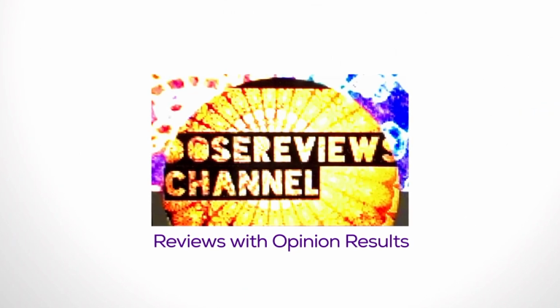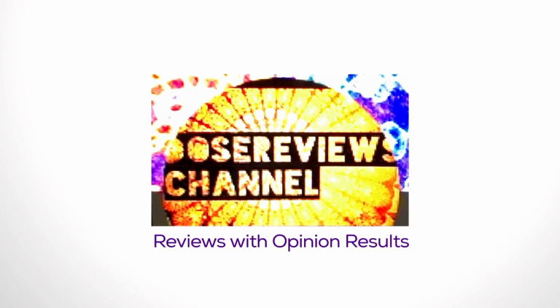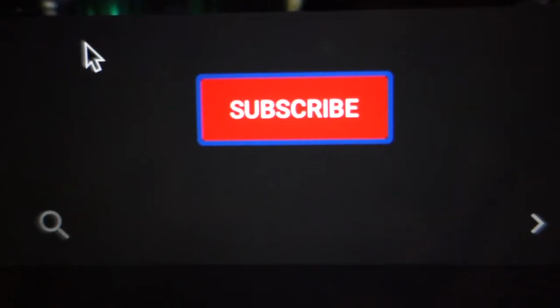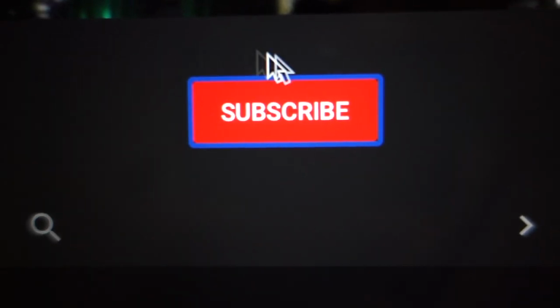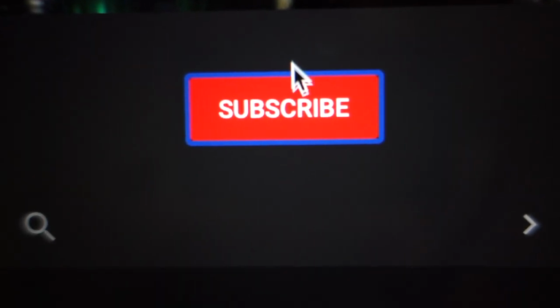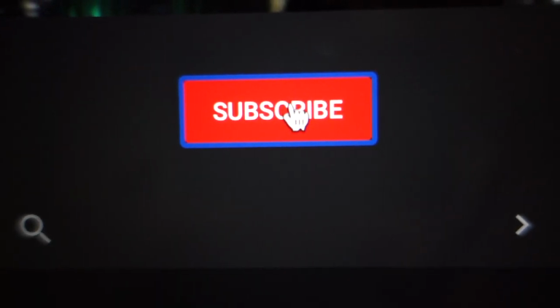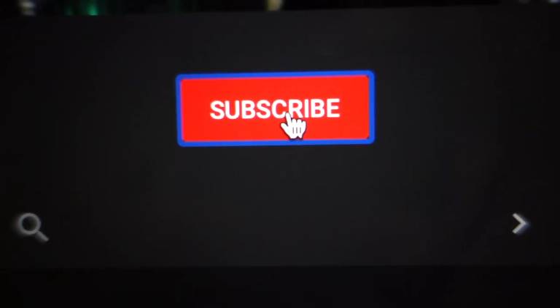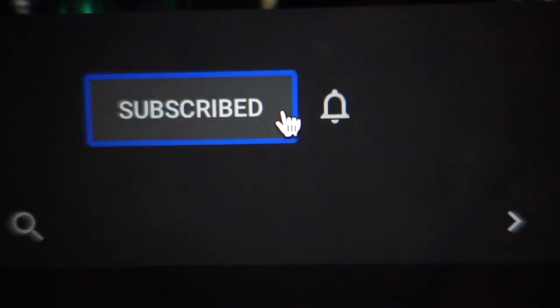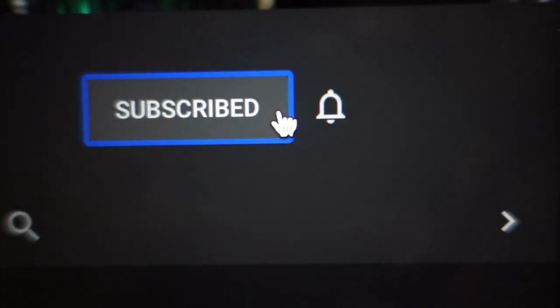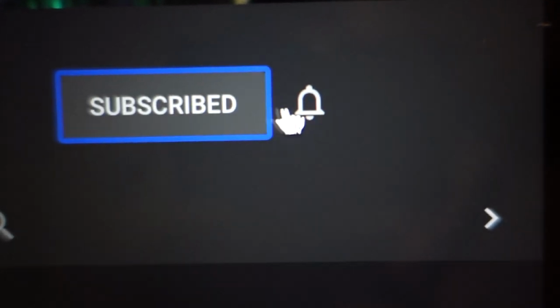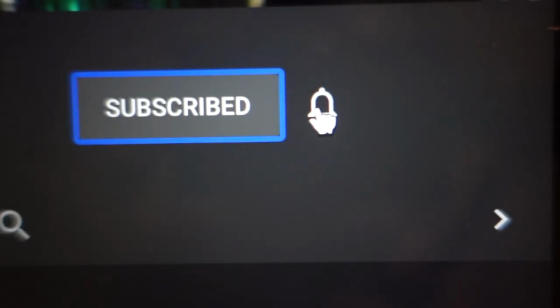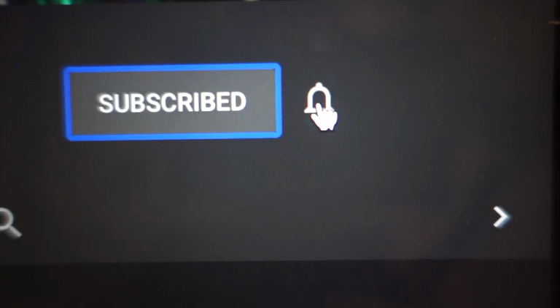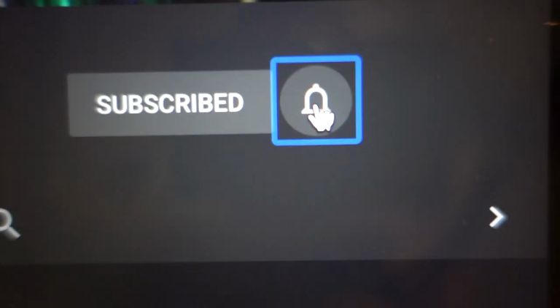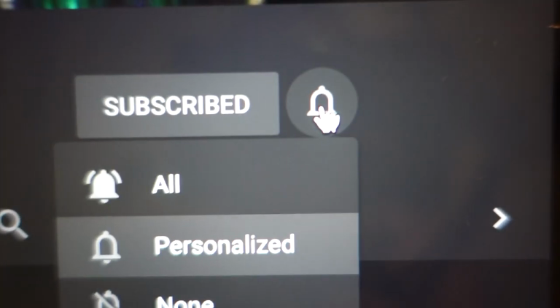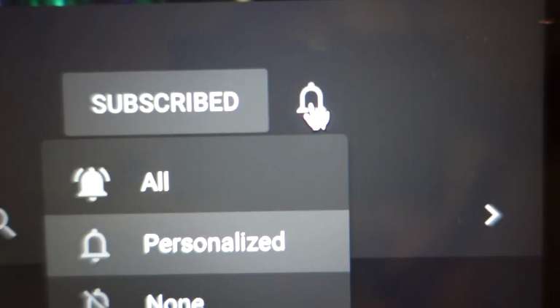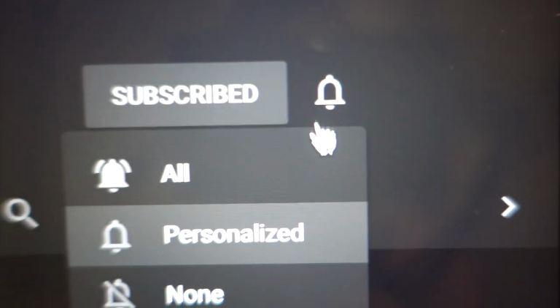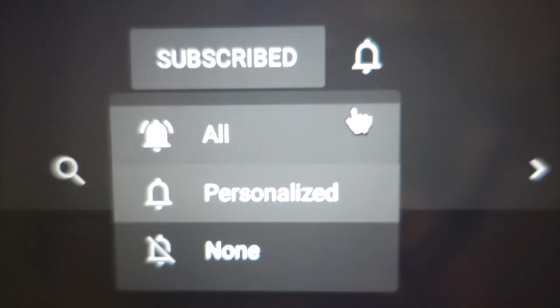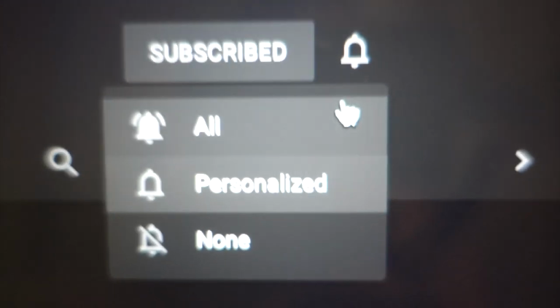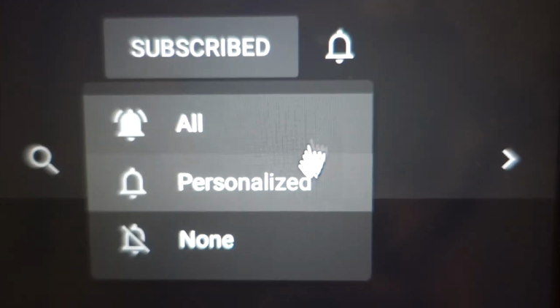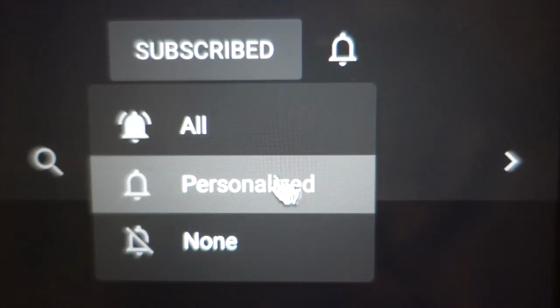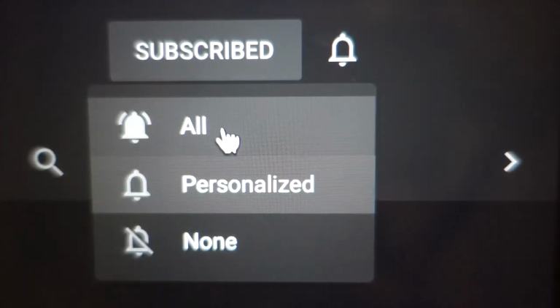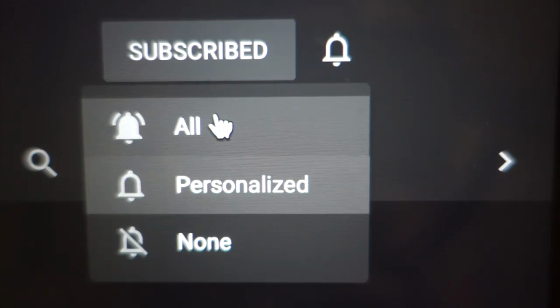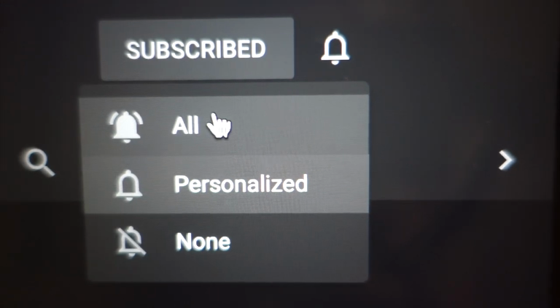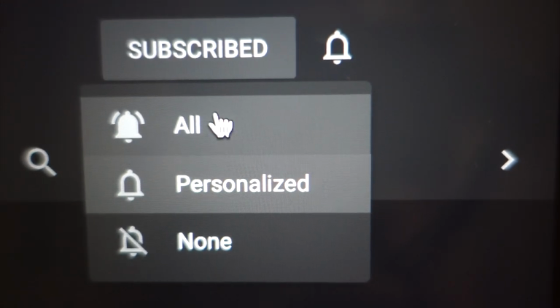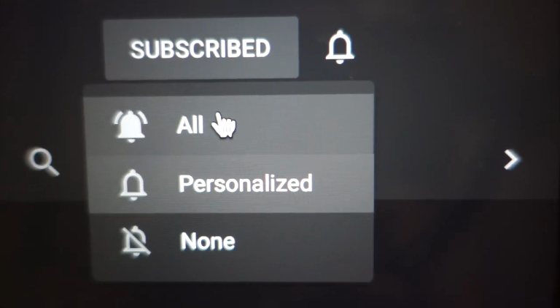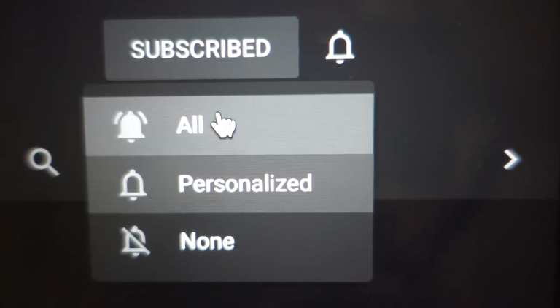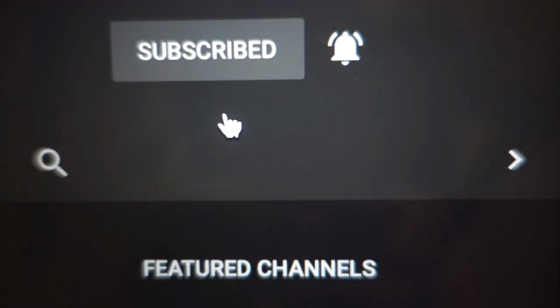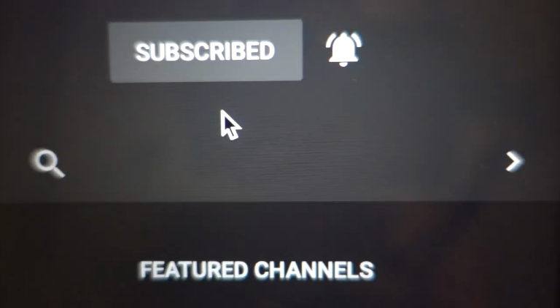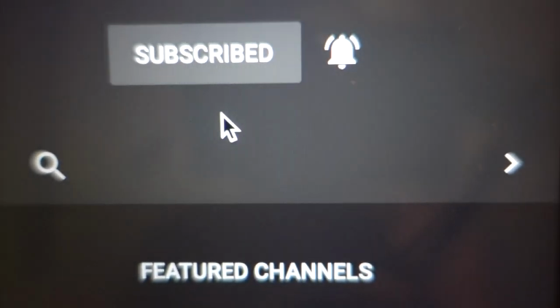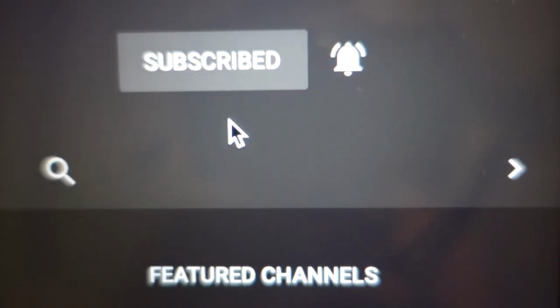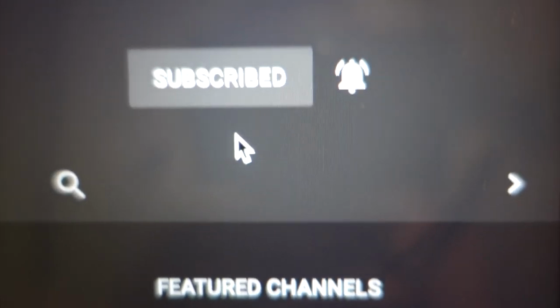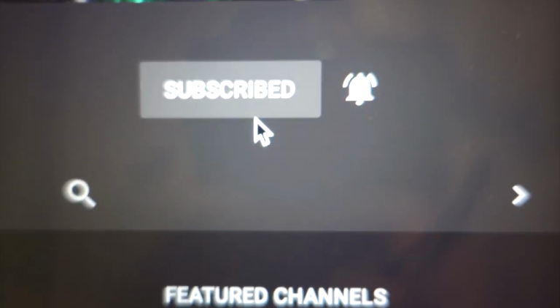If you're new here, please don't forget to subscribe to my channel and also turn on notifications for more videos.